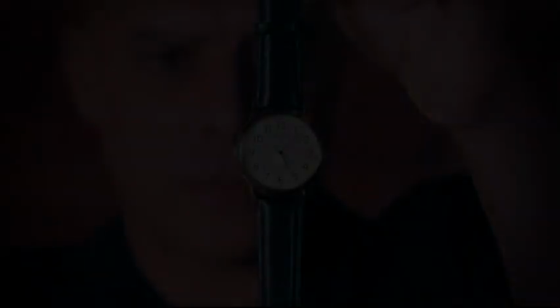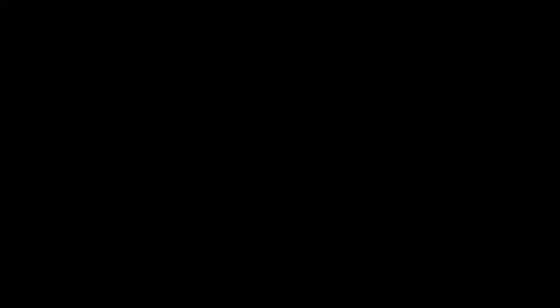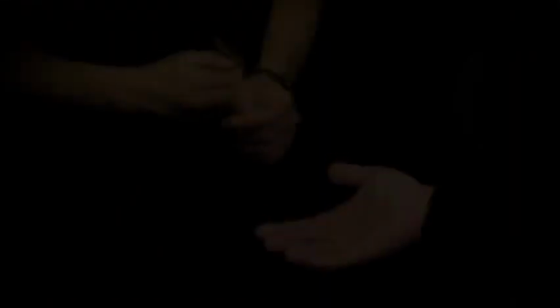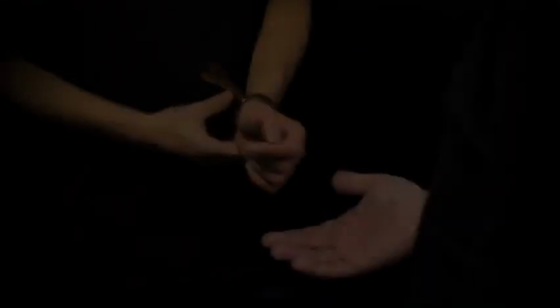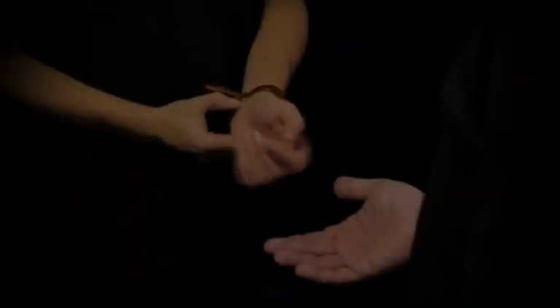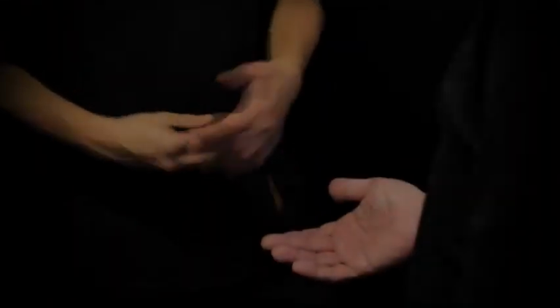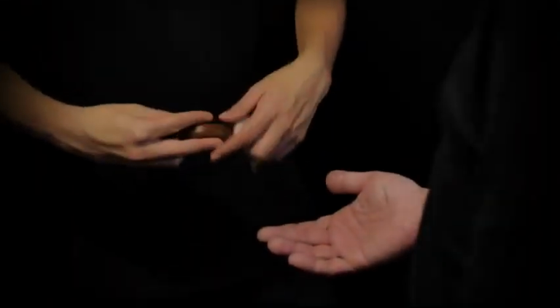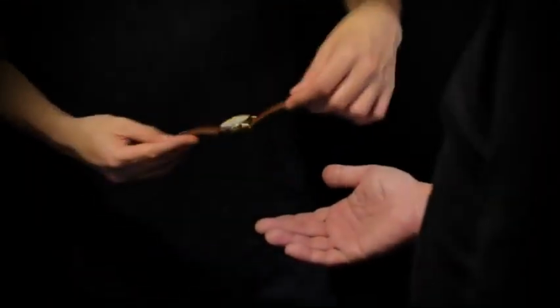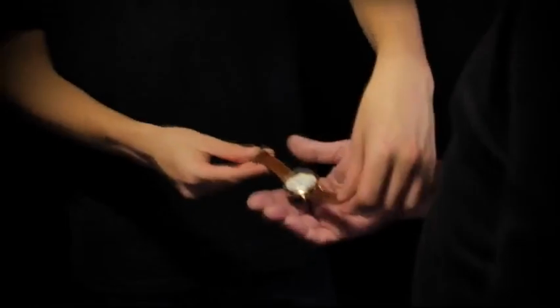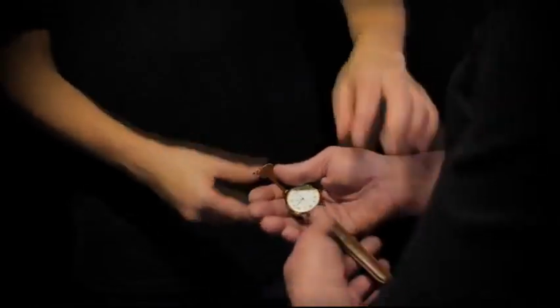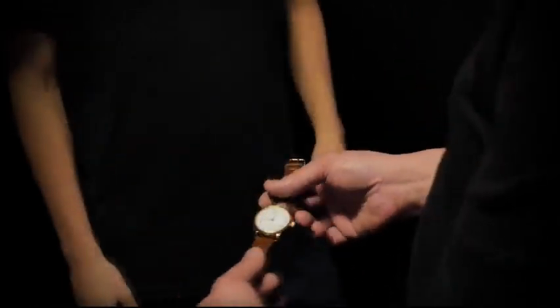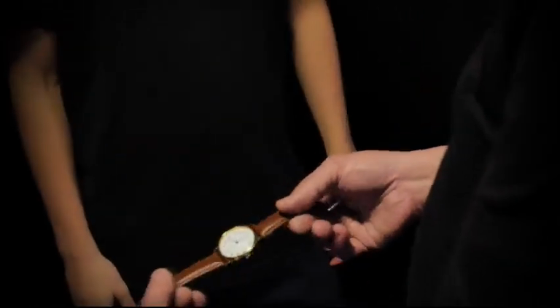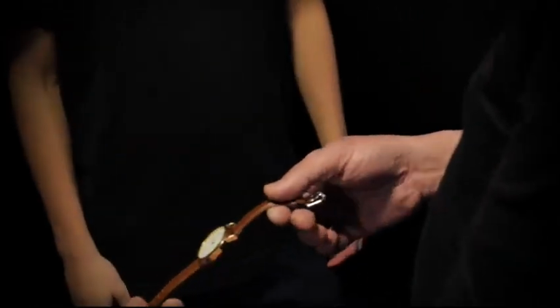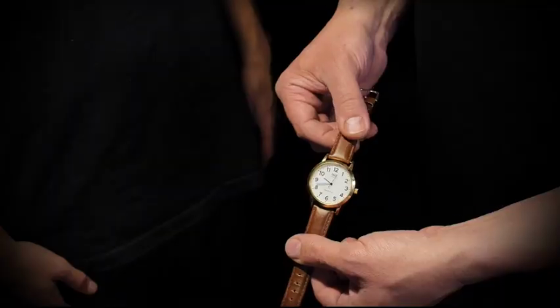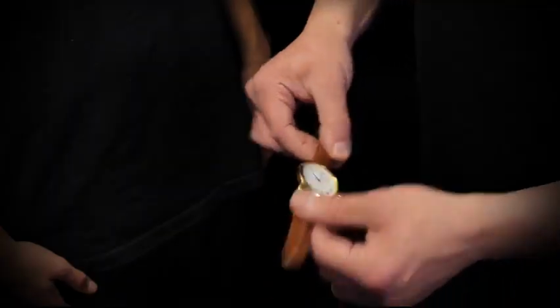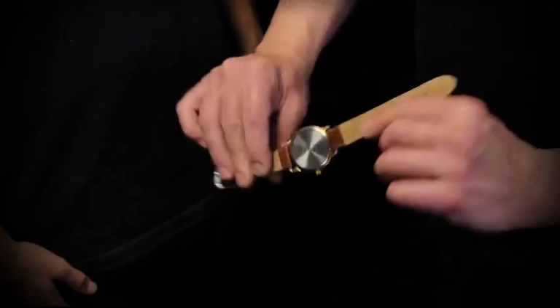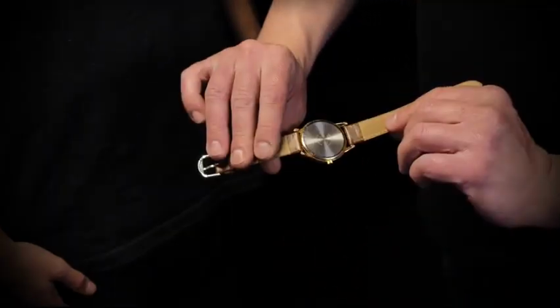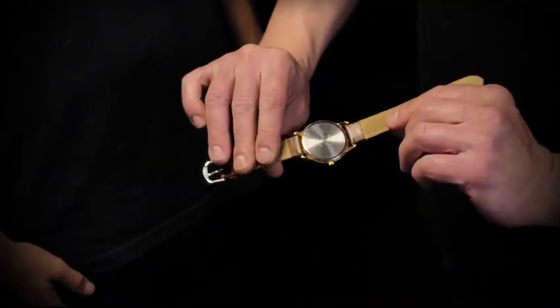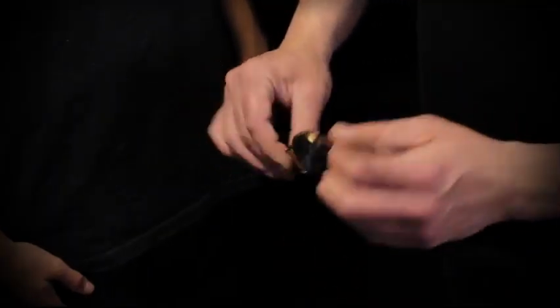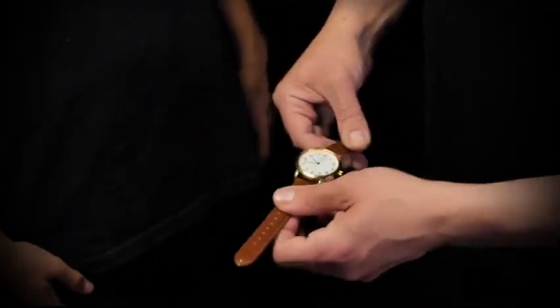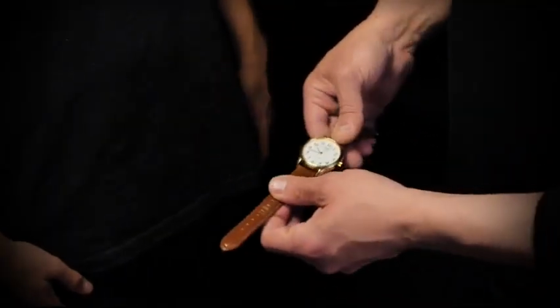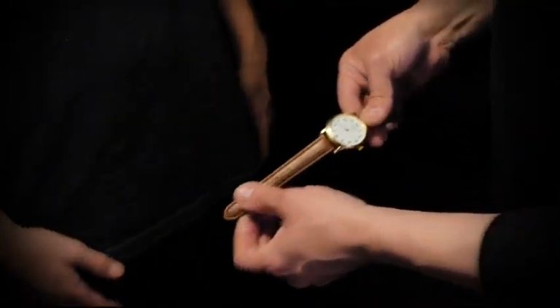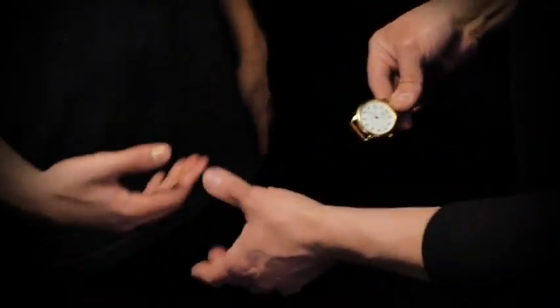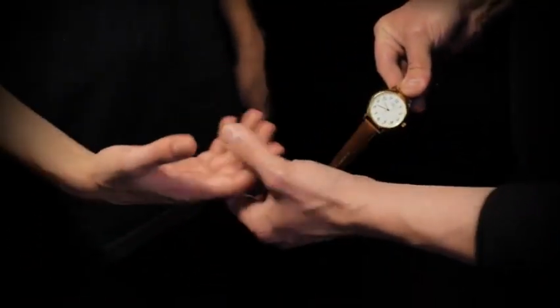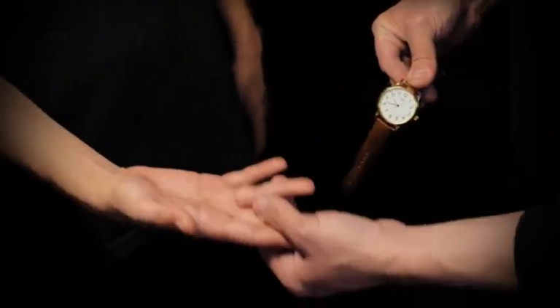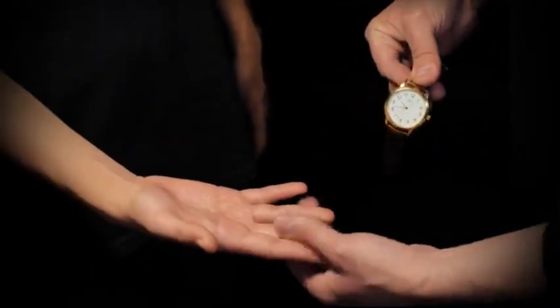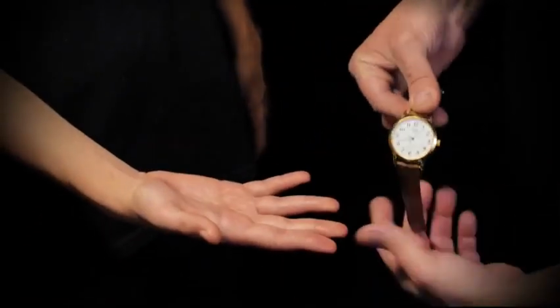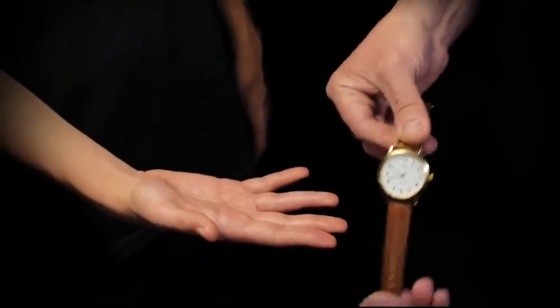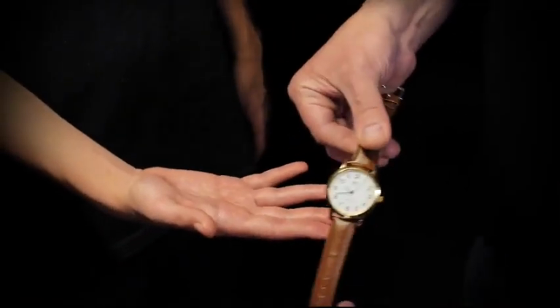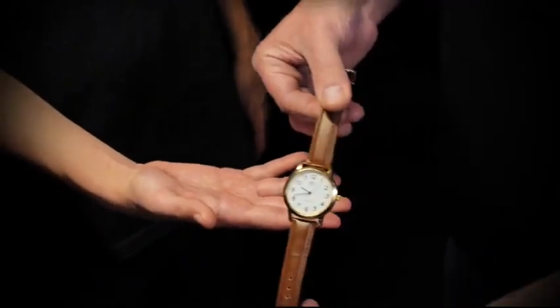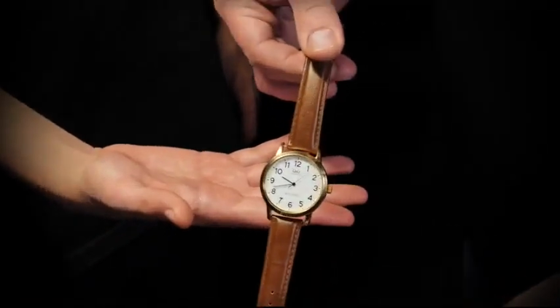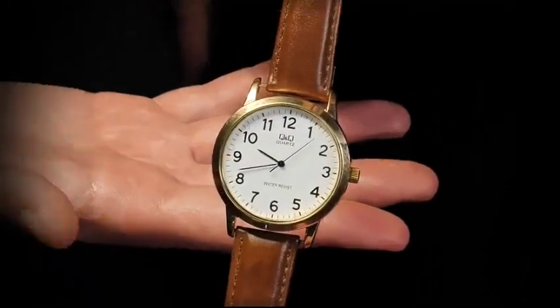You will learn how to stop a watch close up, frontal, on zoom, and in the spectator's hands.